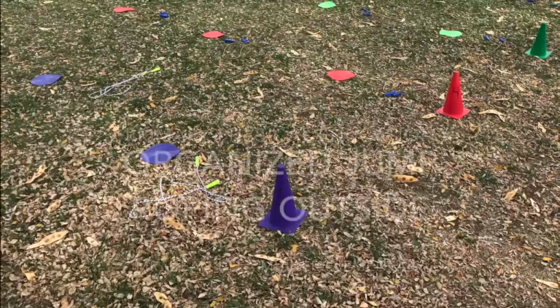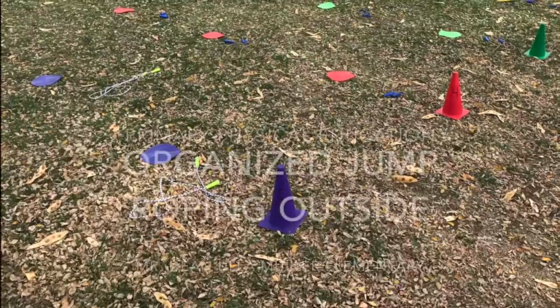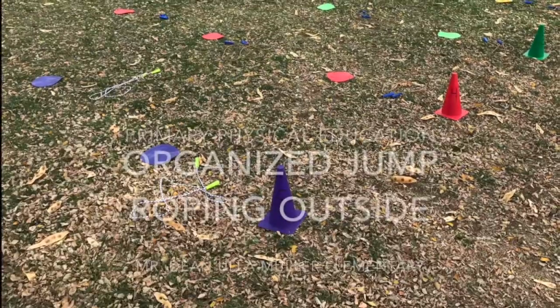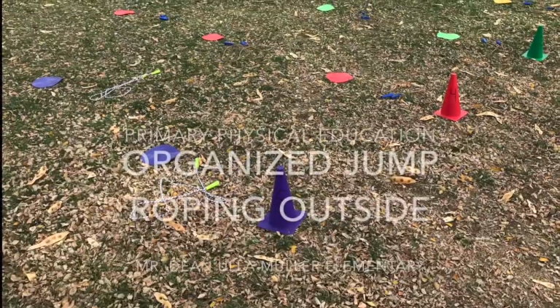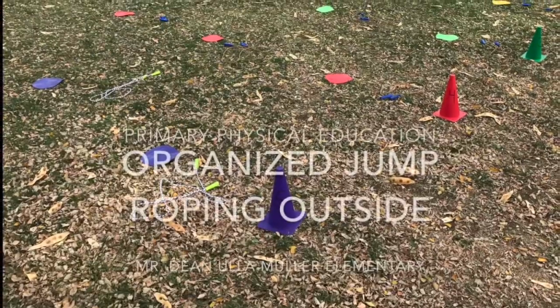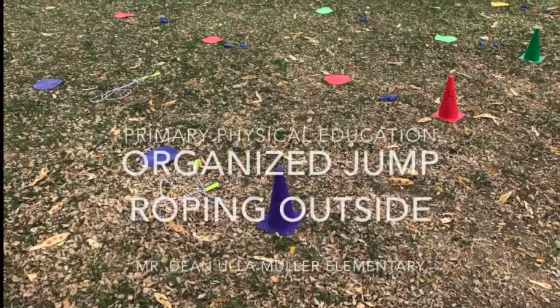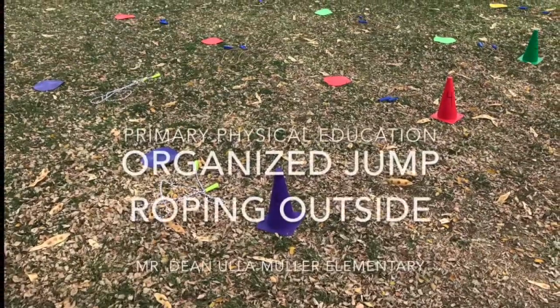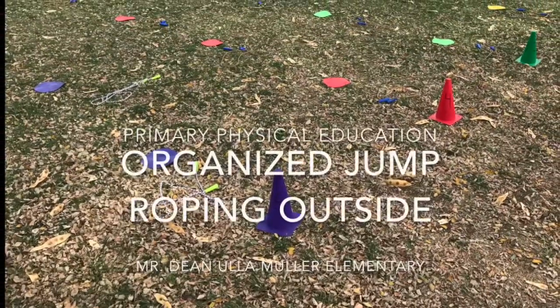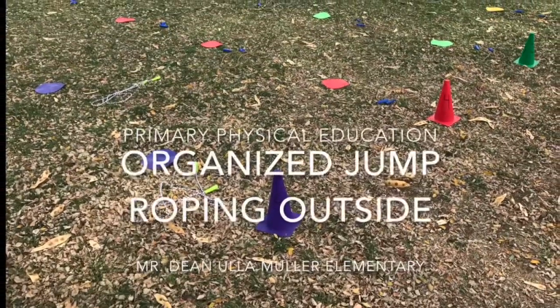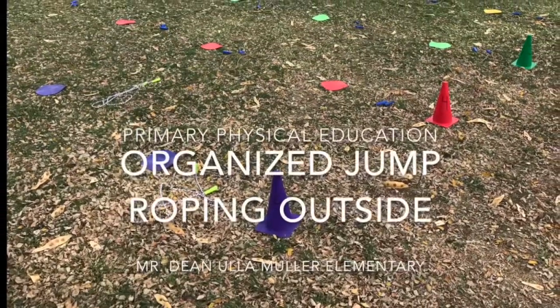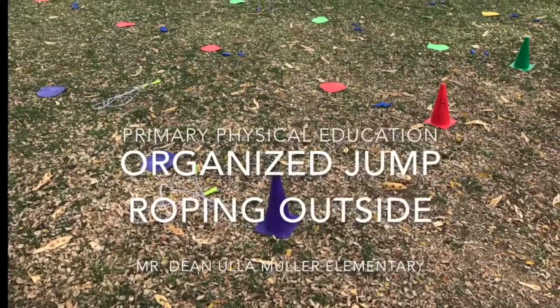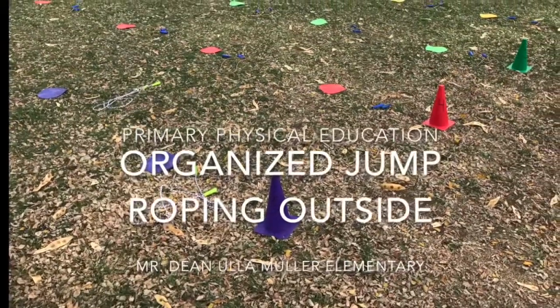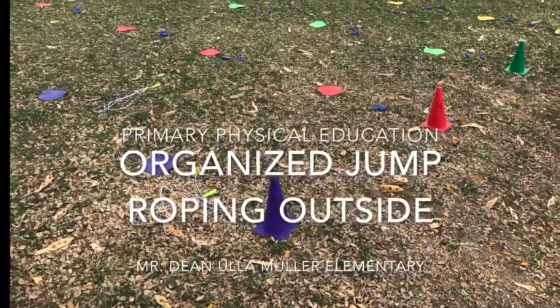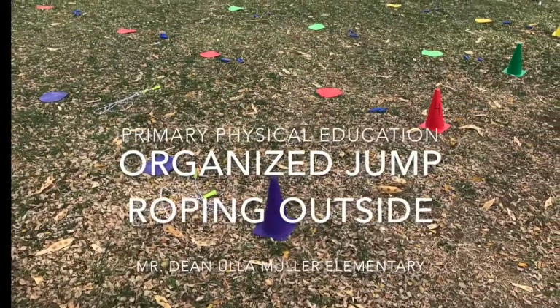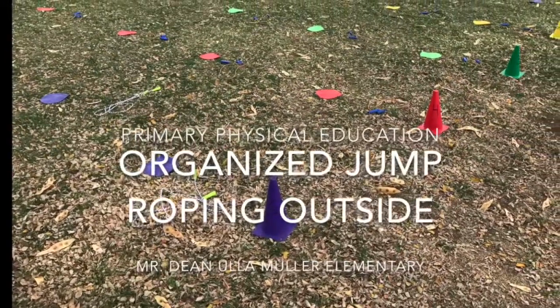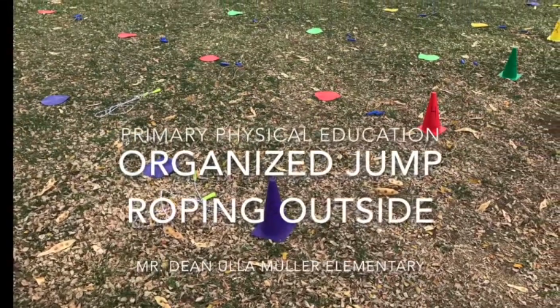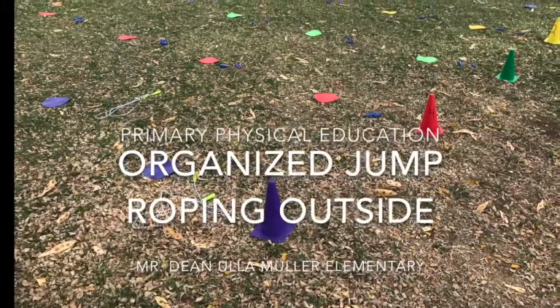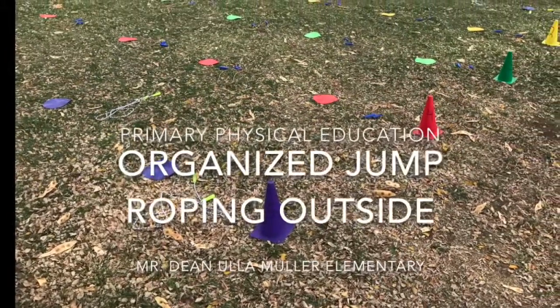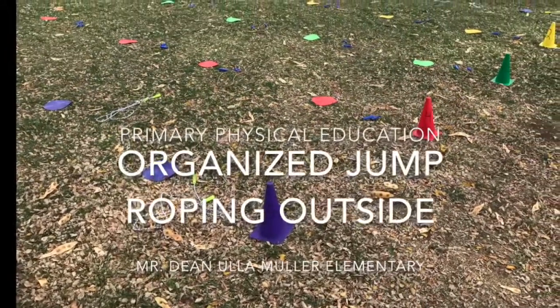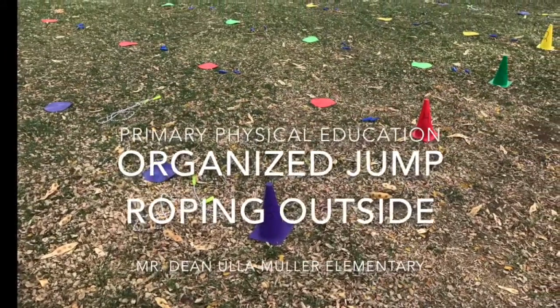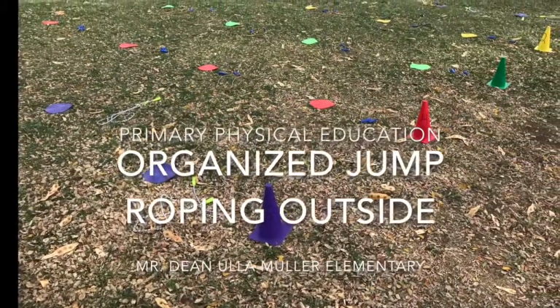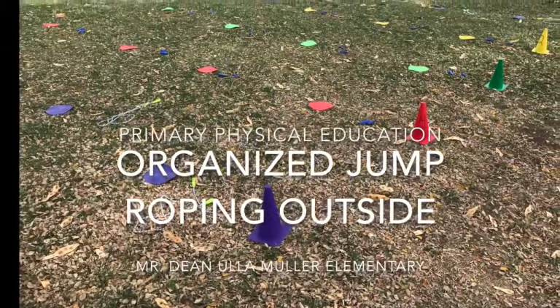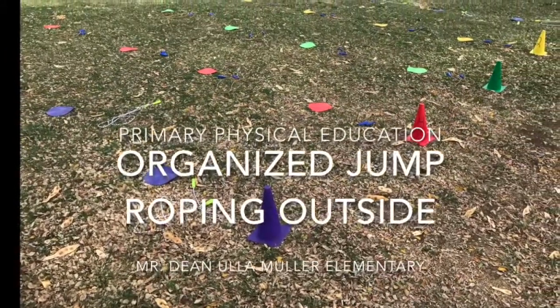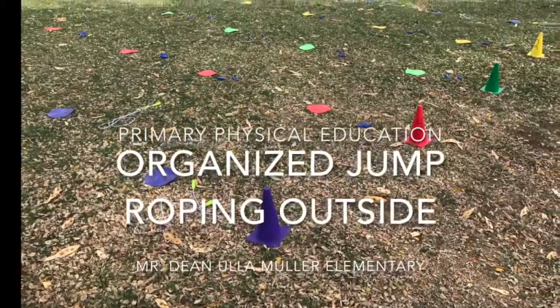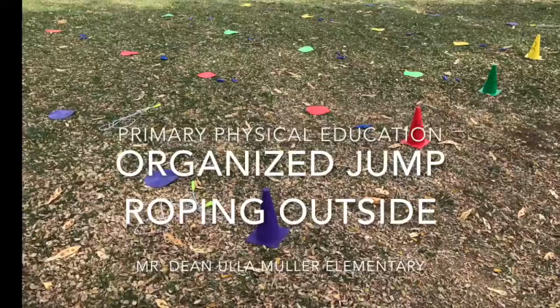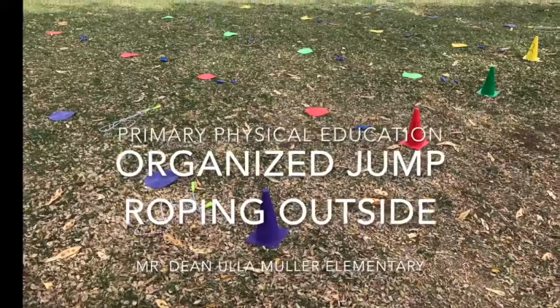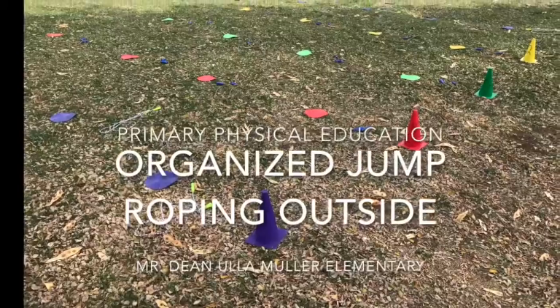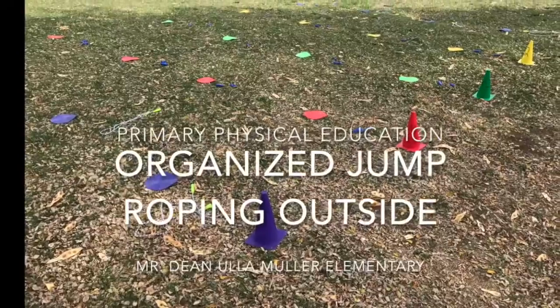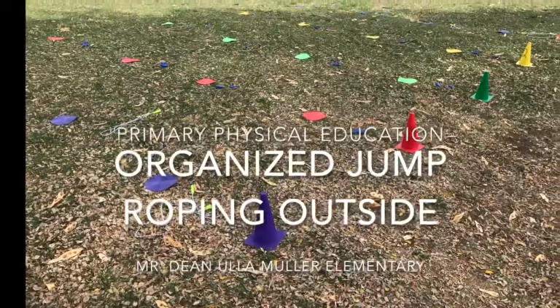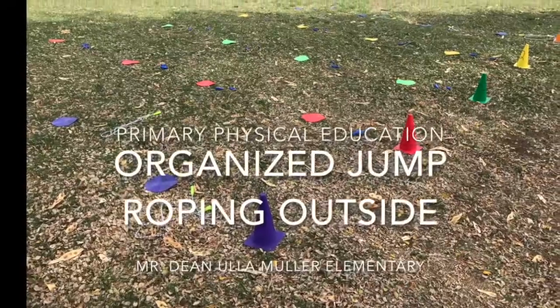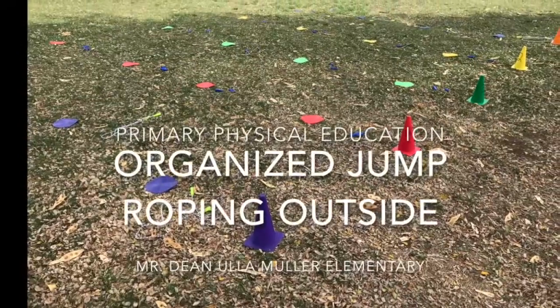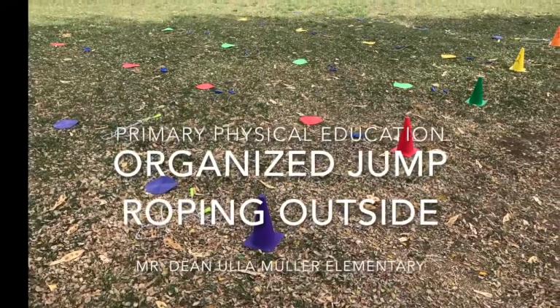This is Organized Jump Roping for Elementary Students by Mr. Dean at Allemuller Elementary School.